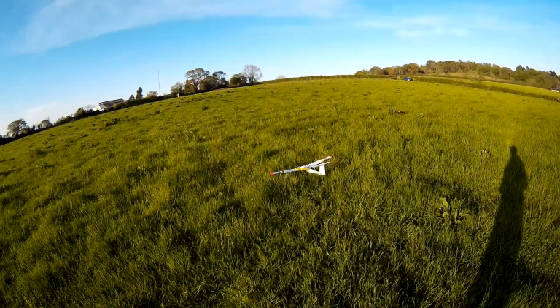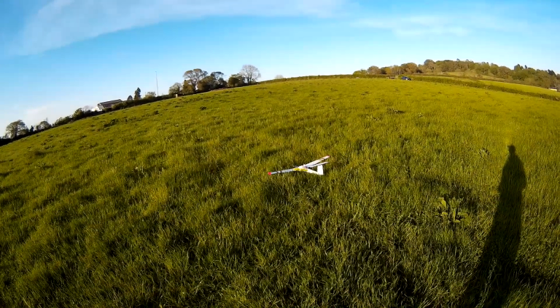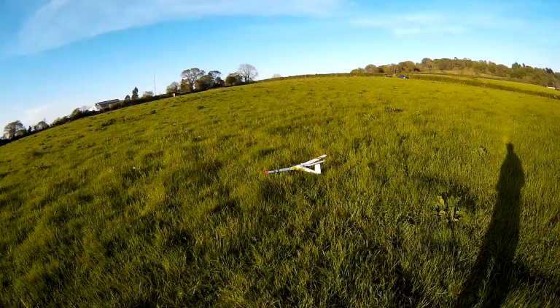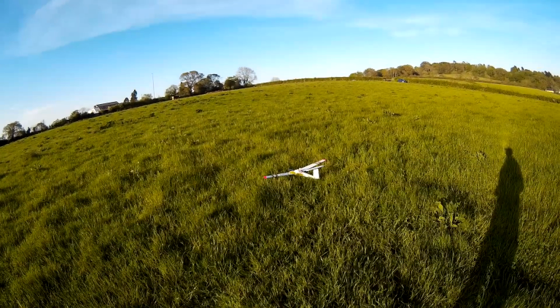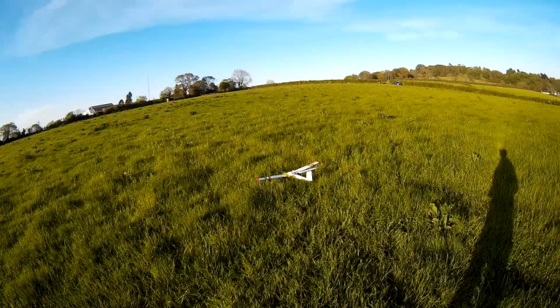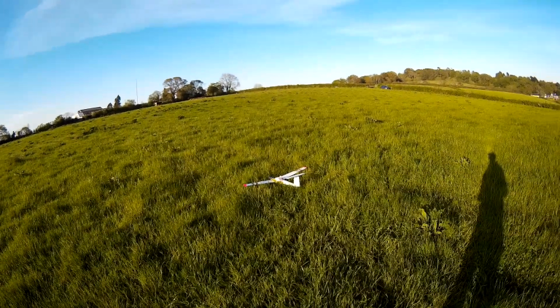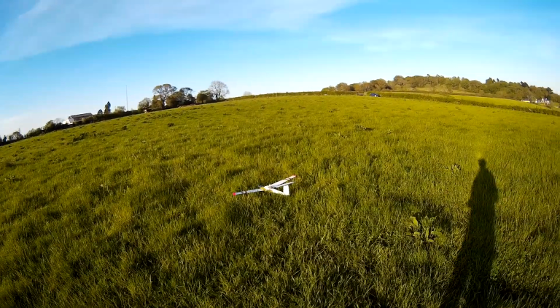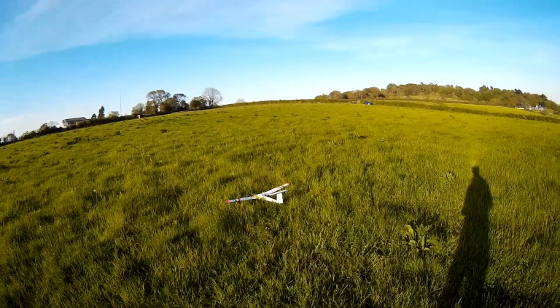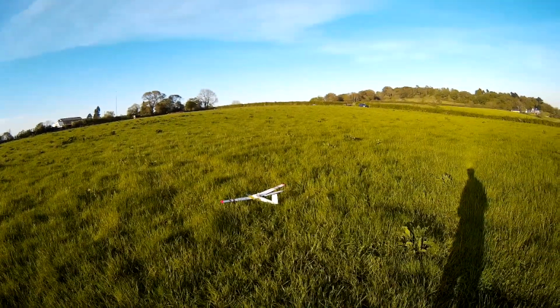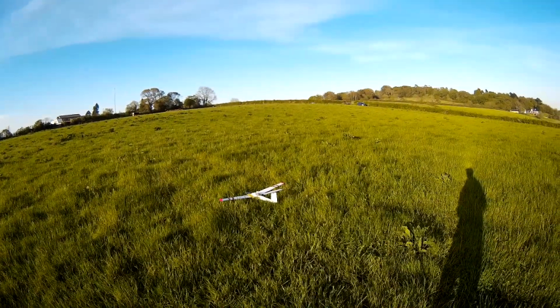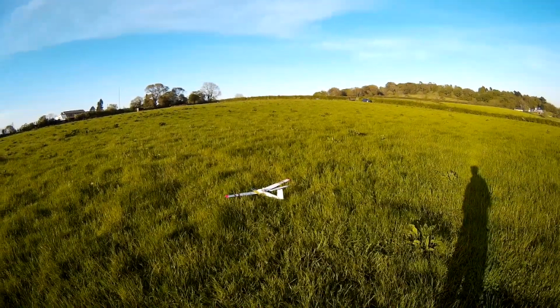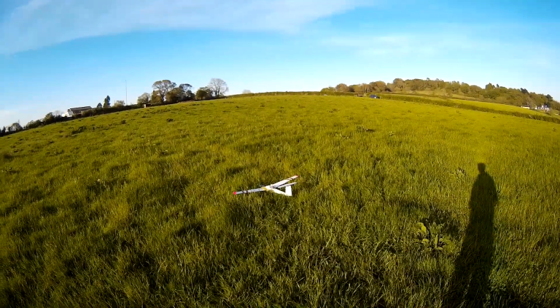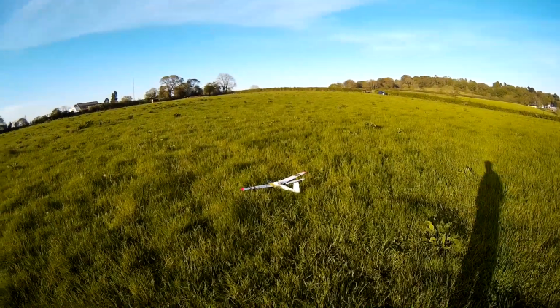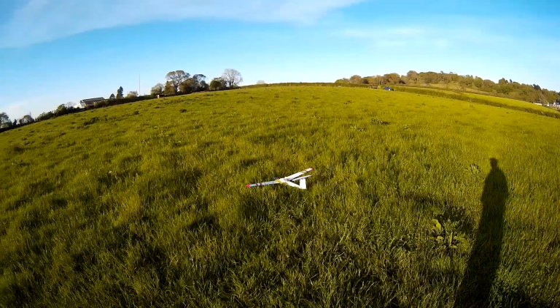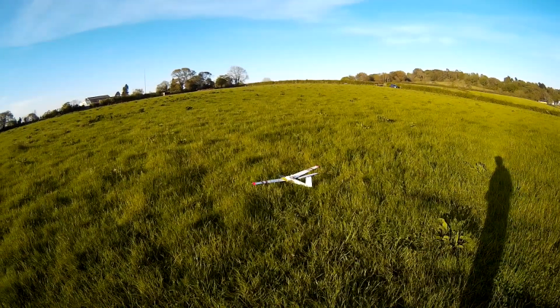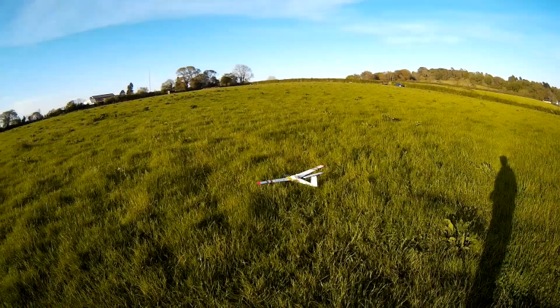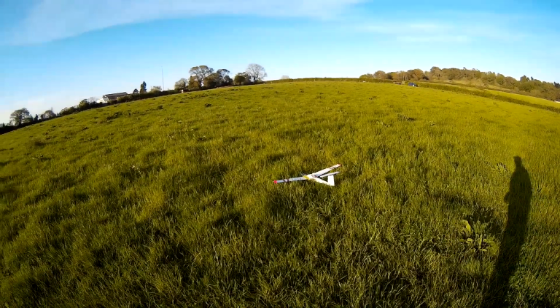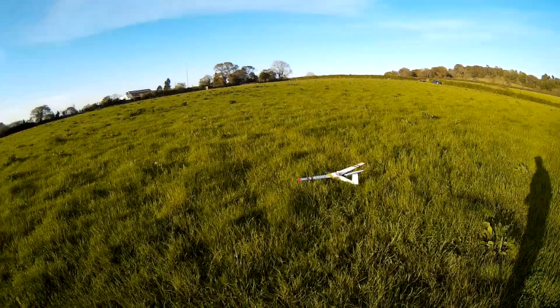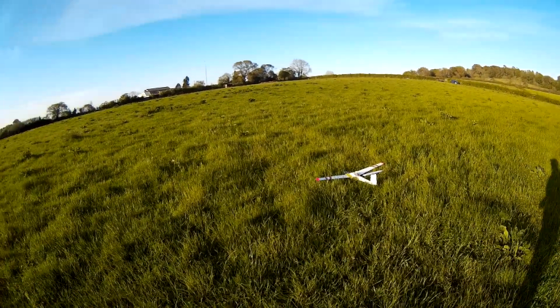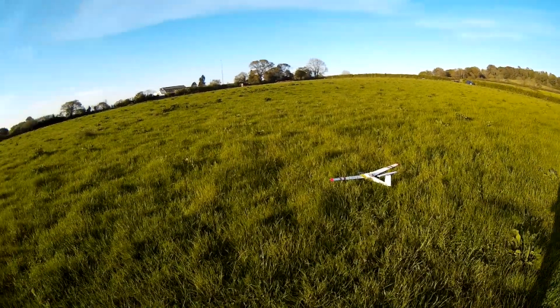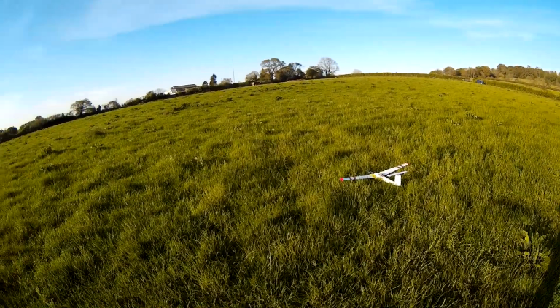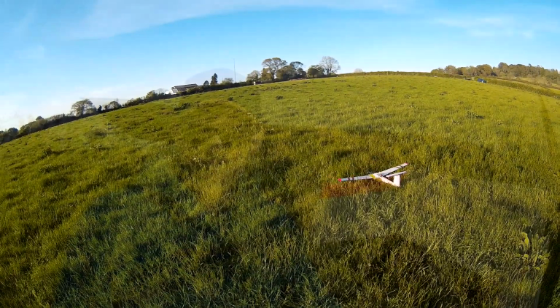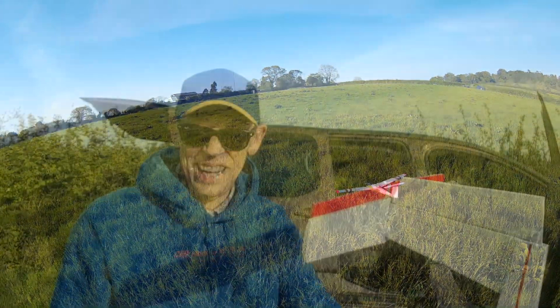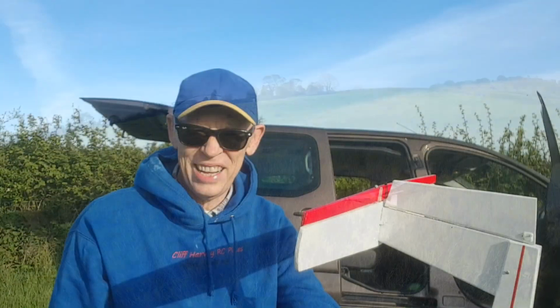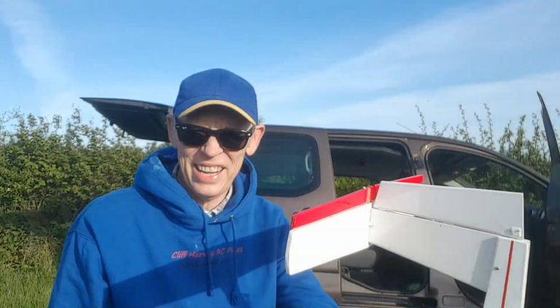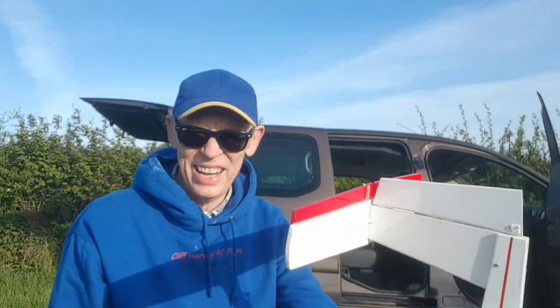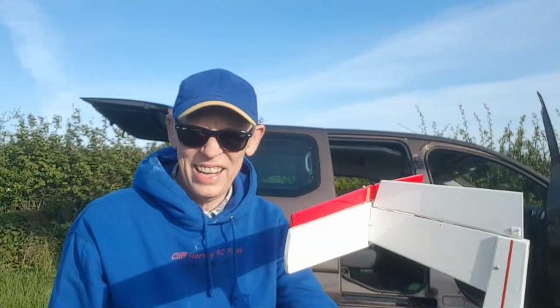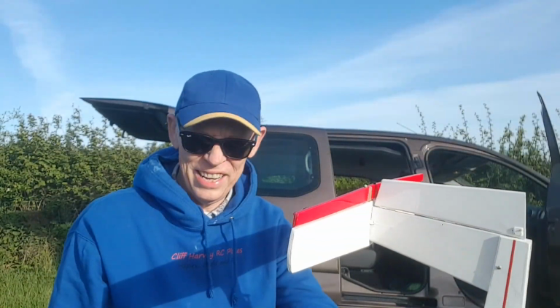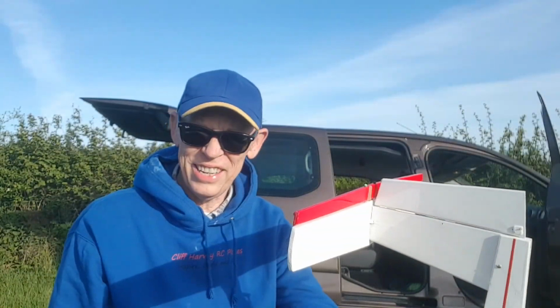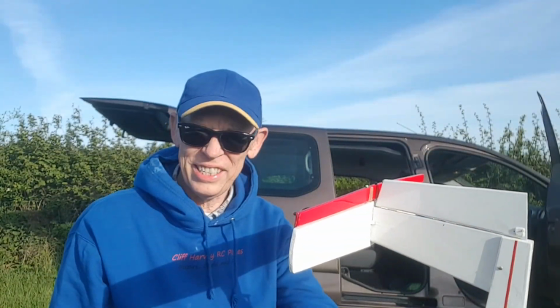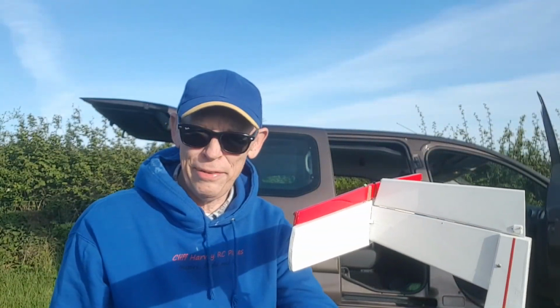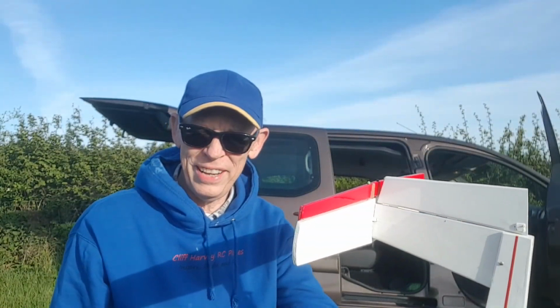Oh dear, I was gonna — oh no, oh no. Hi guys, Cliff here.